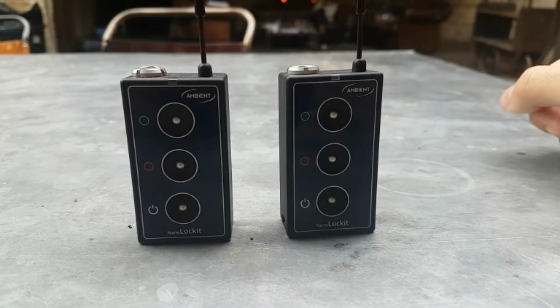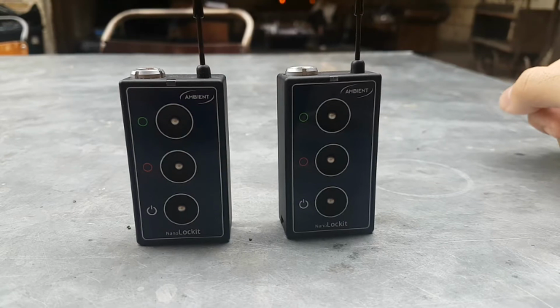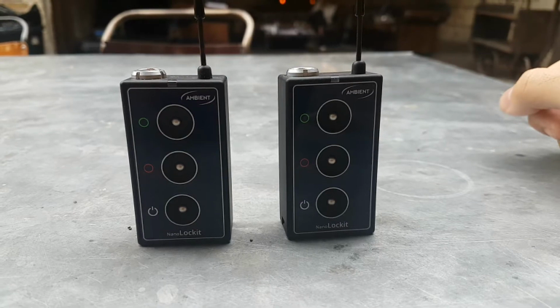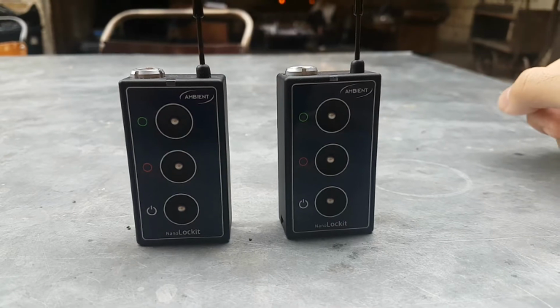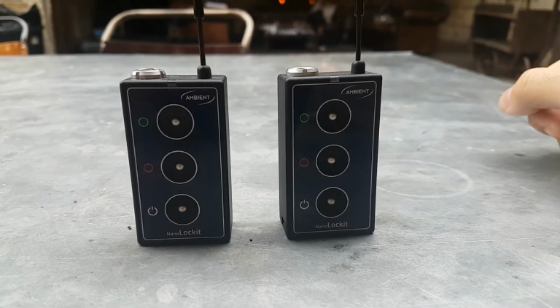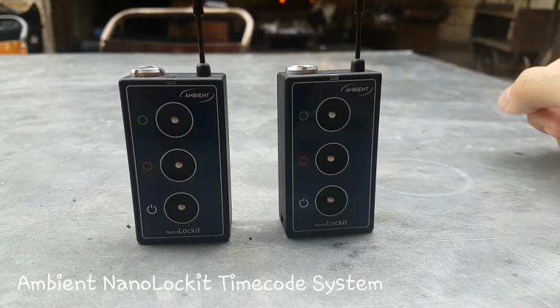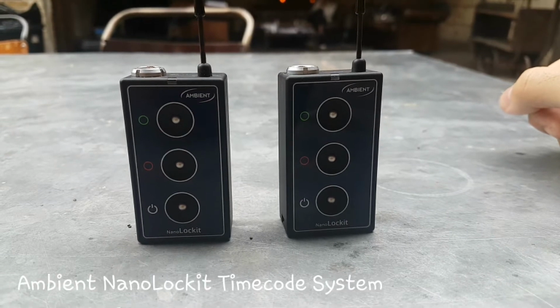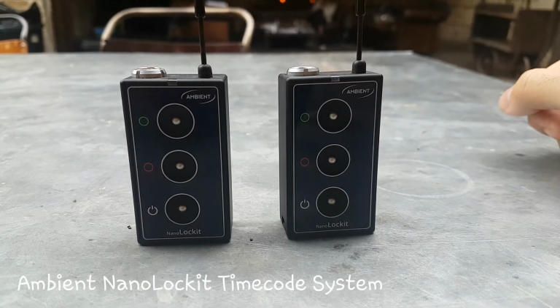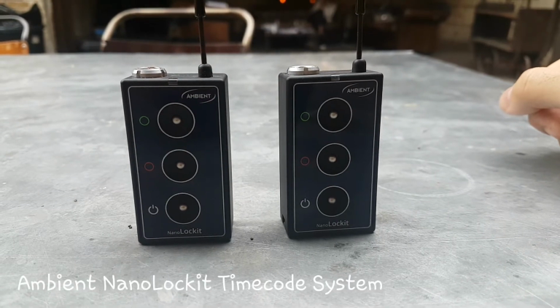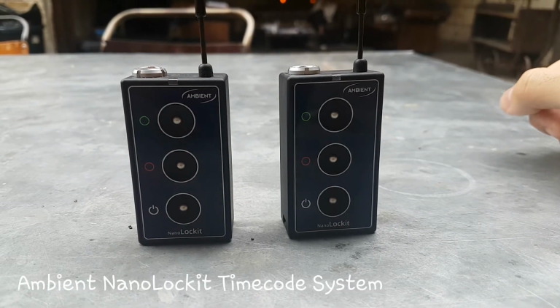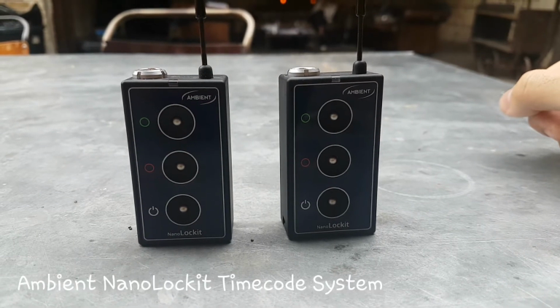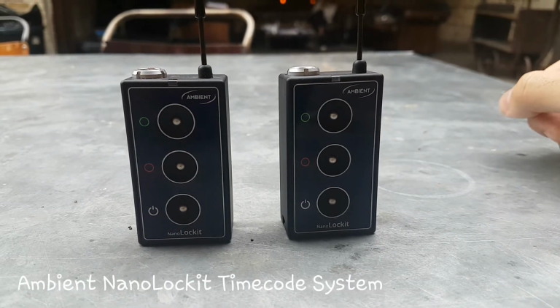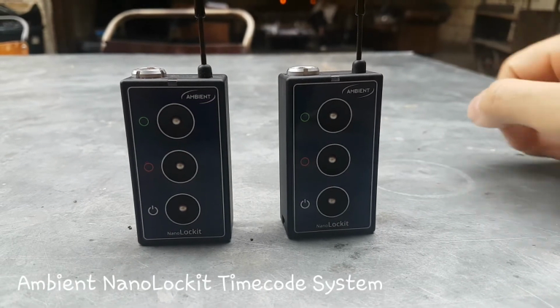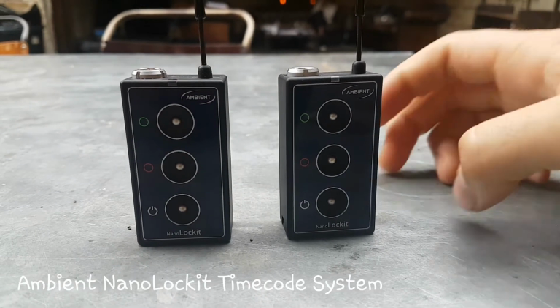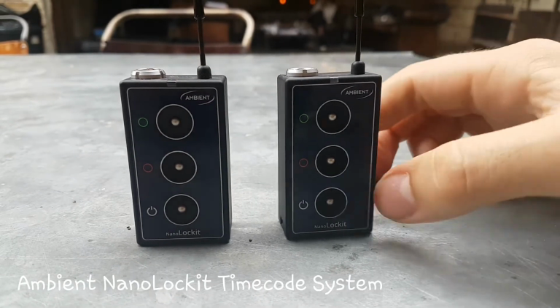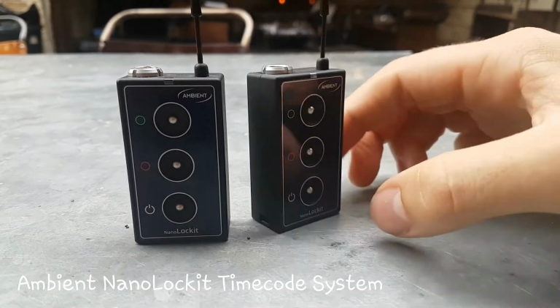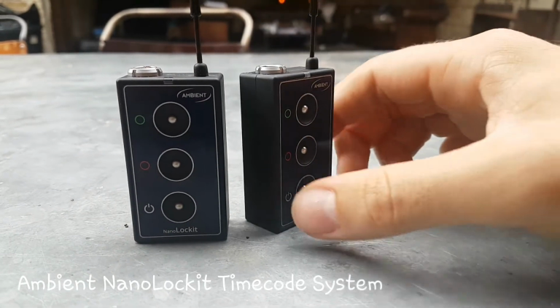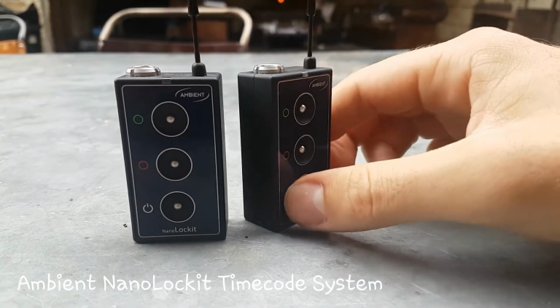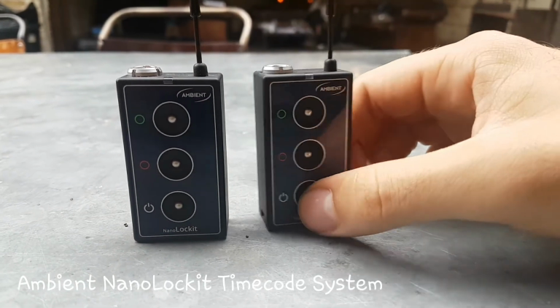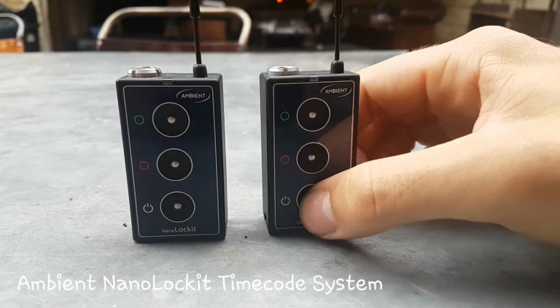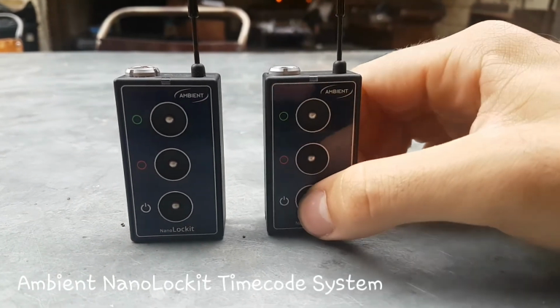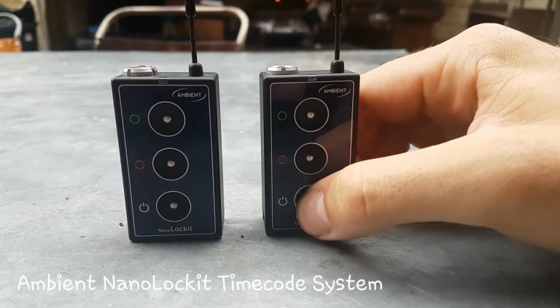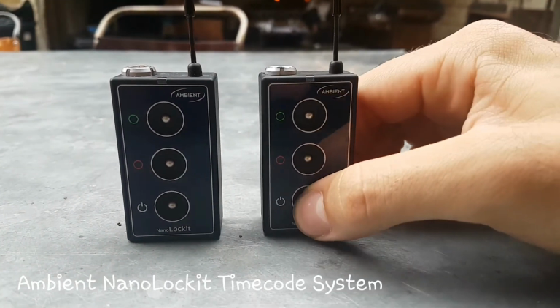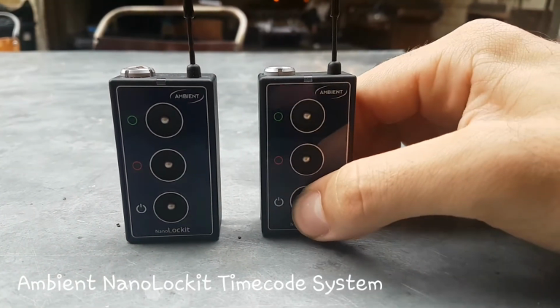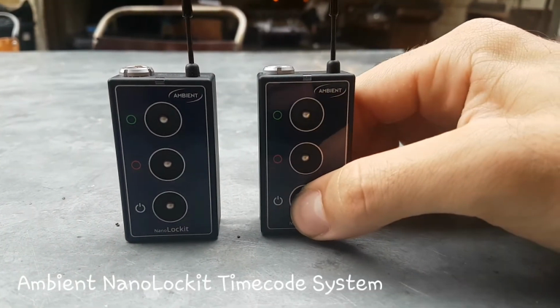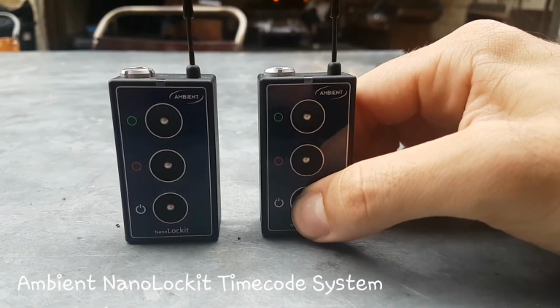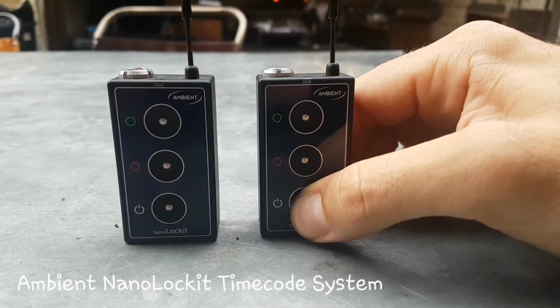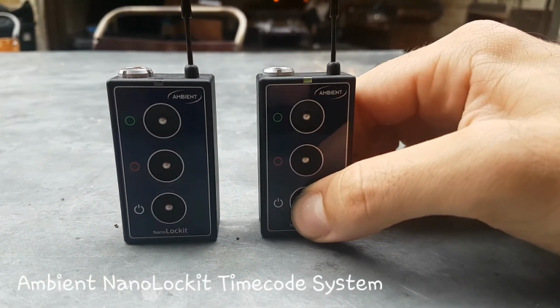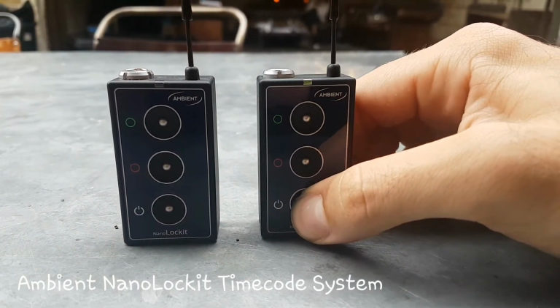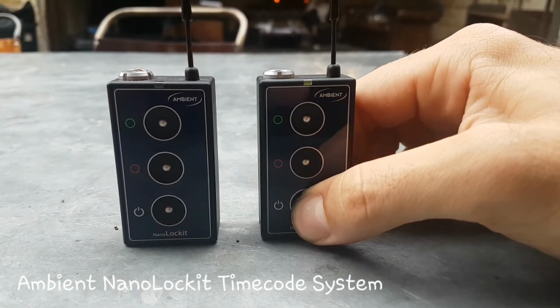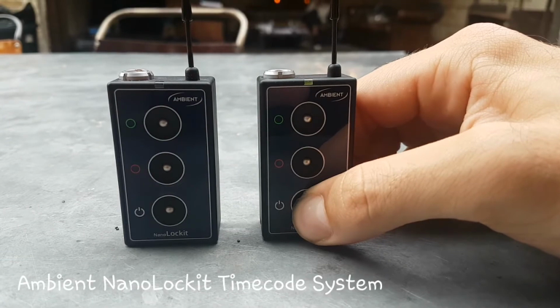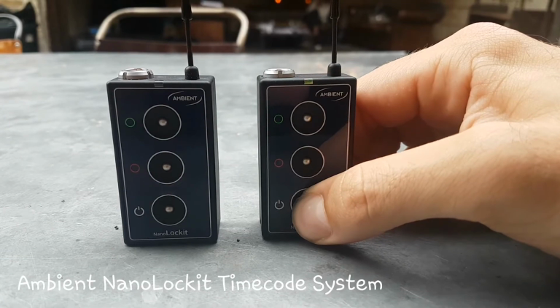Hey guys, Matt from soundrolling.com. I wanted to show you how easy it is to turn on and sync two together.